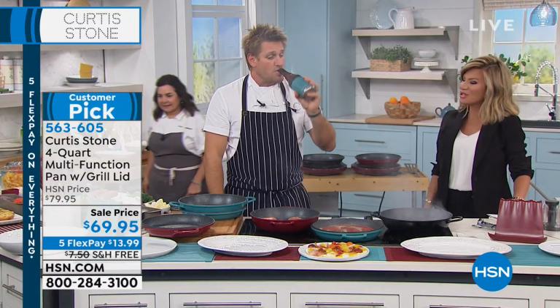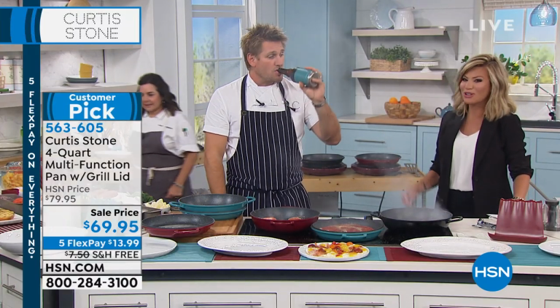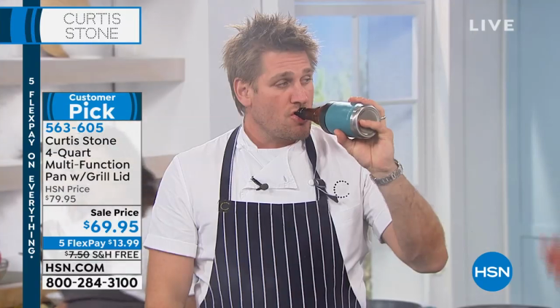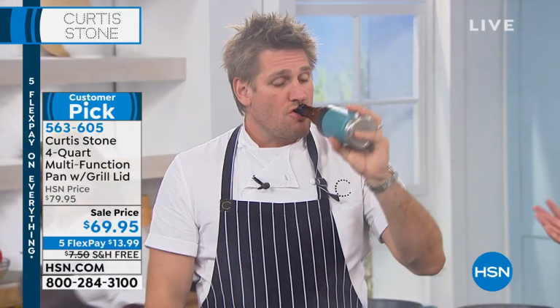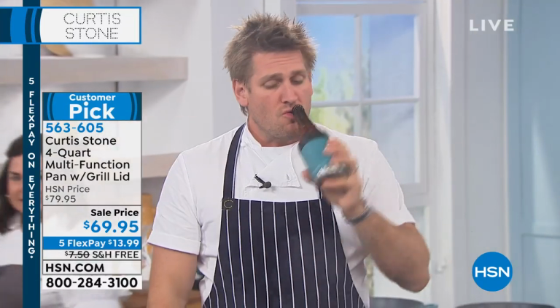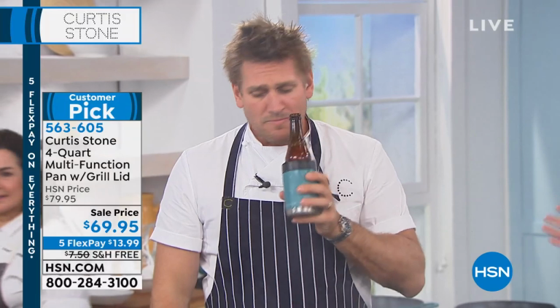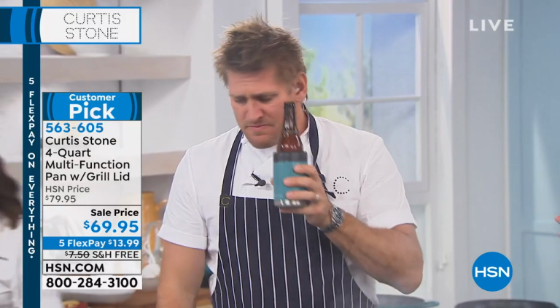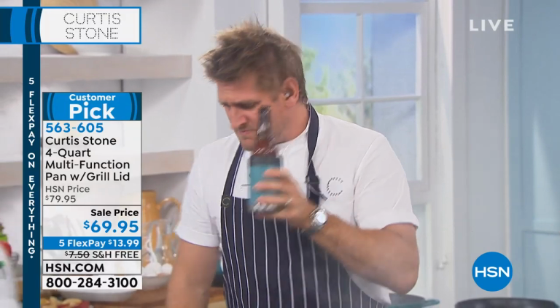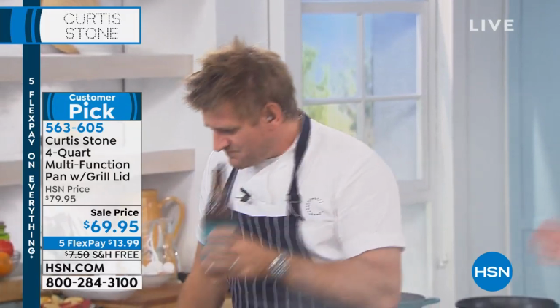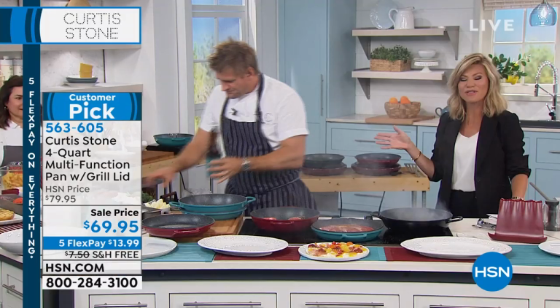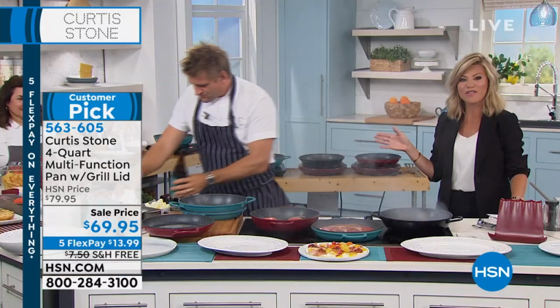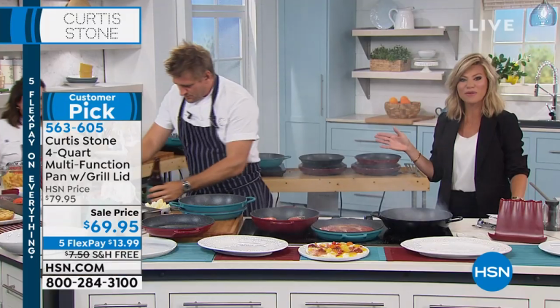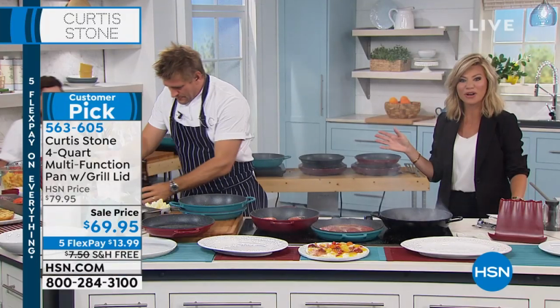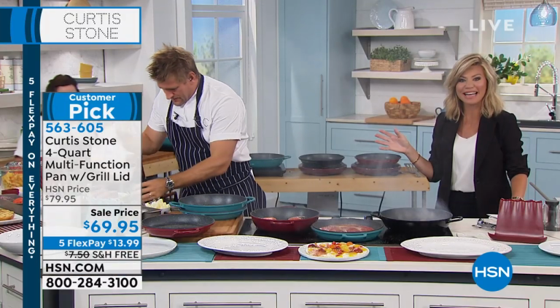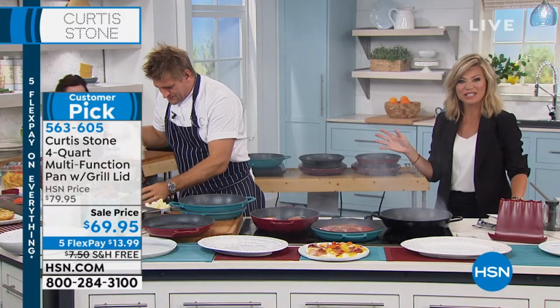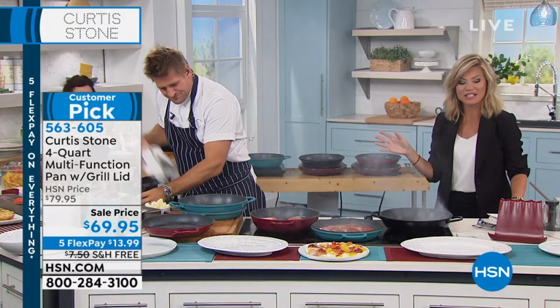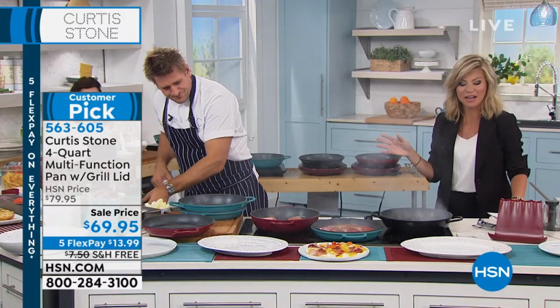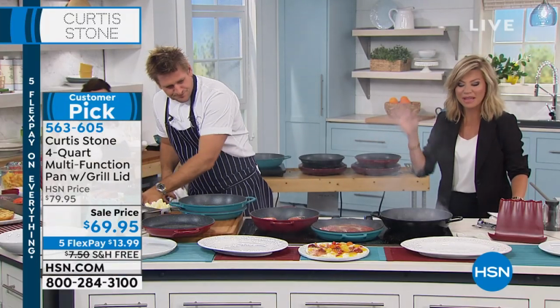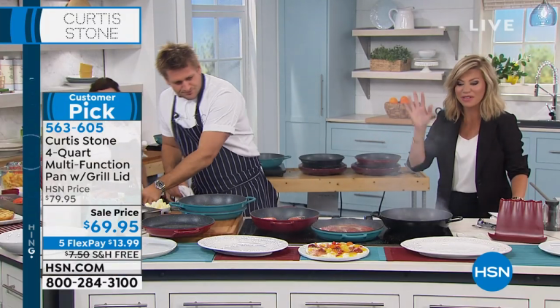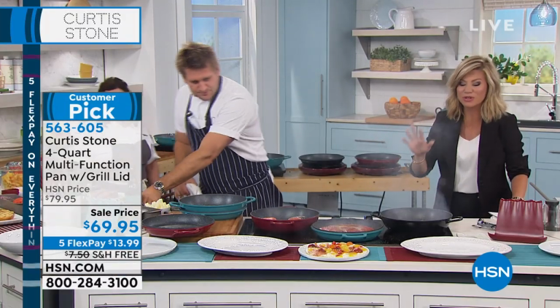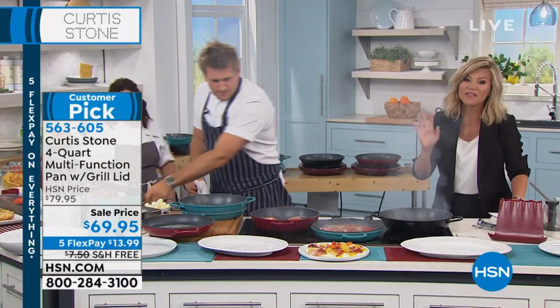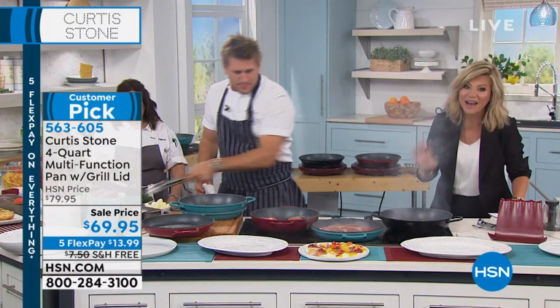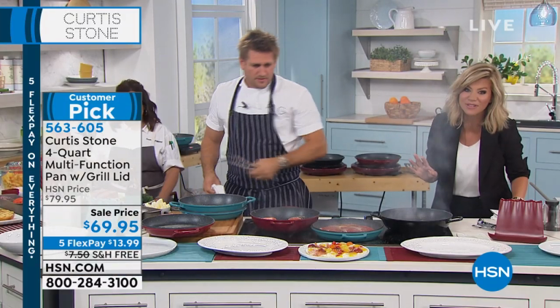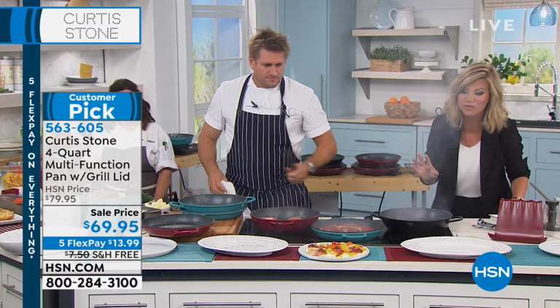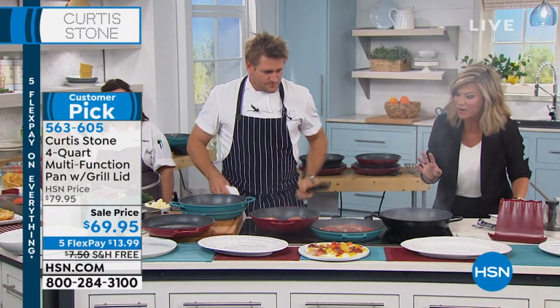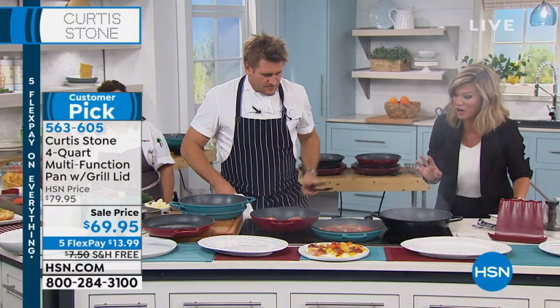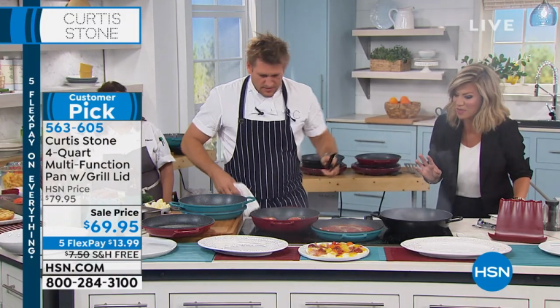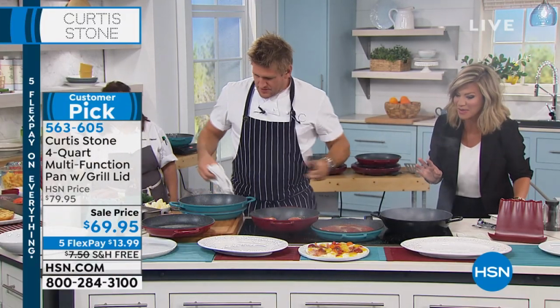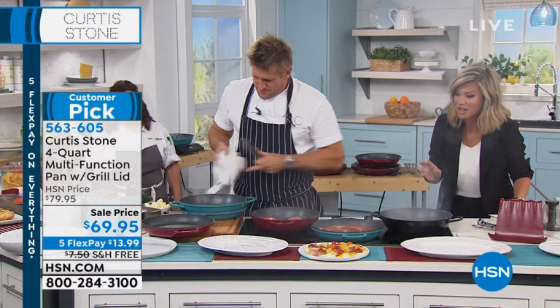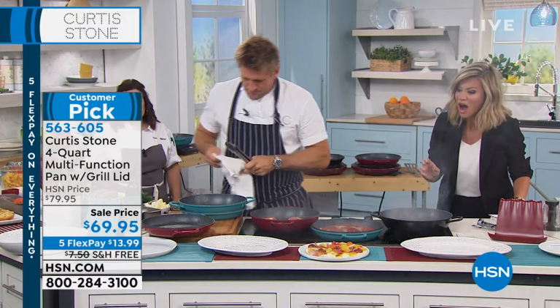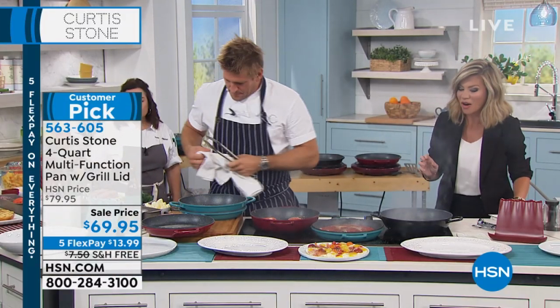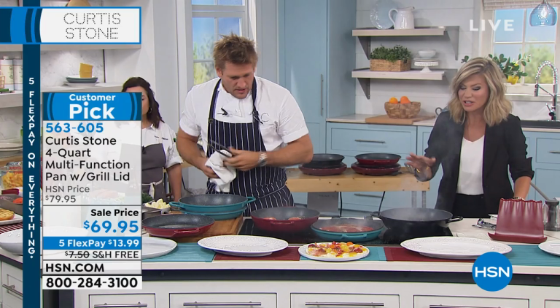Those koozies are available for you on HSN.com, and even those are on five interest-free credit card payments.